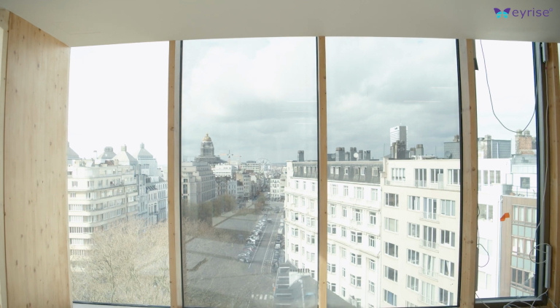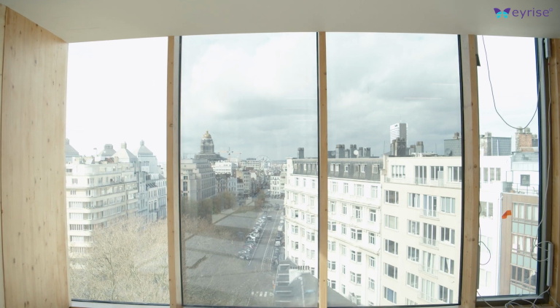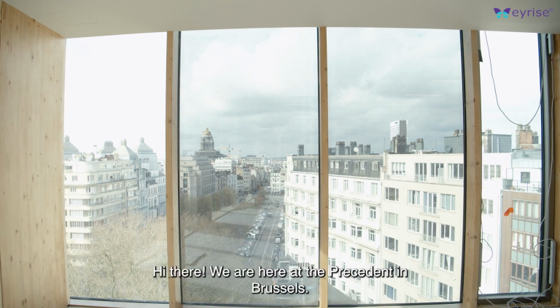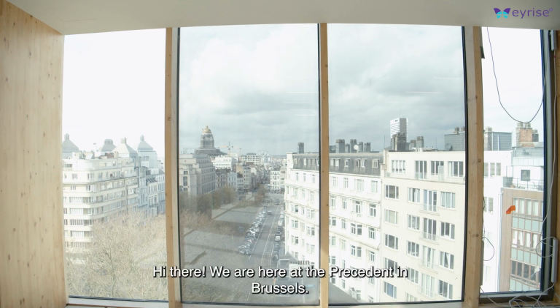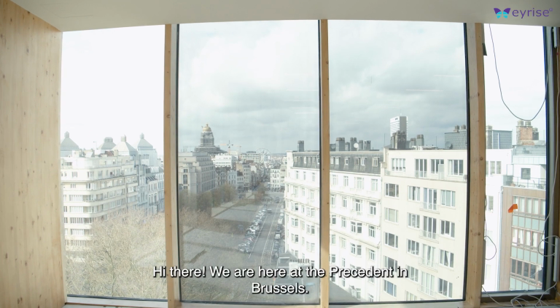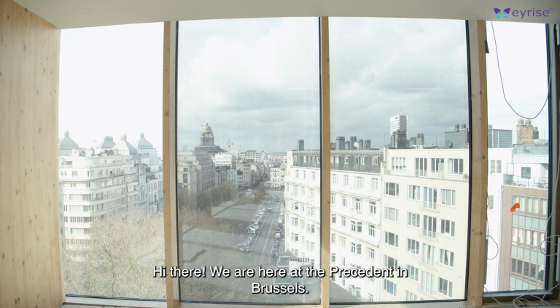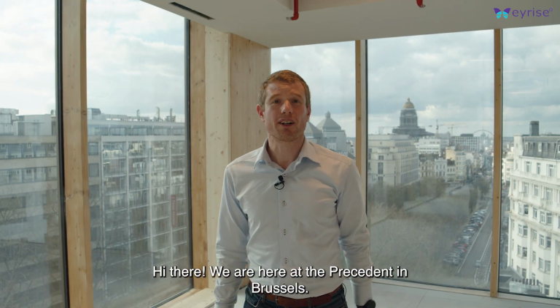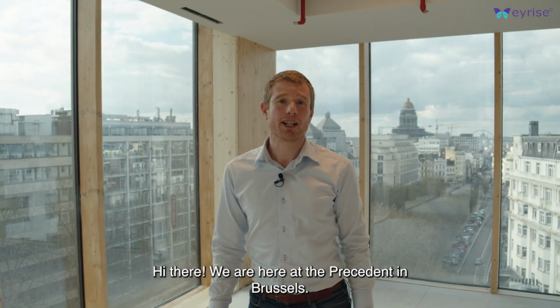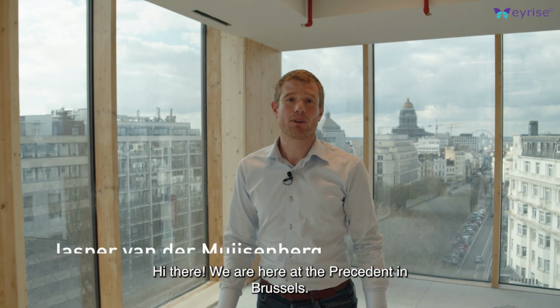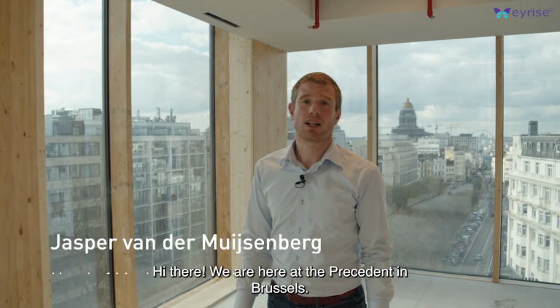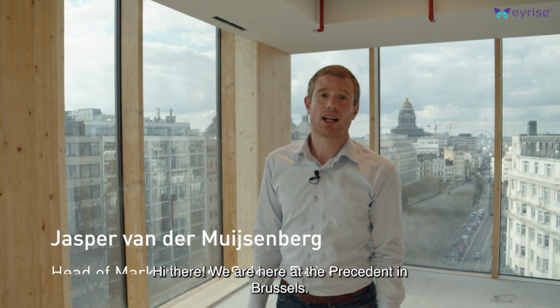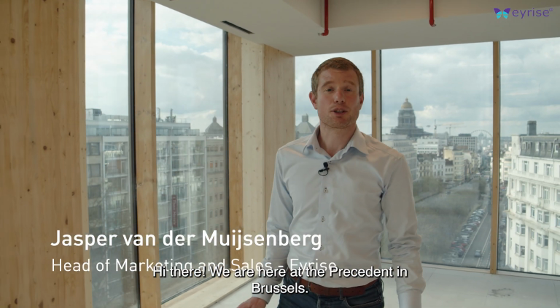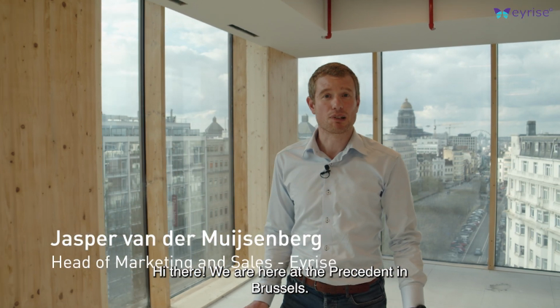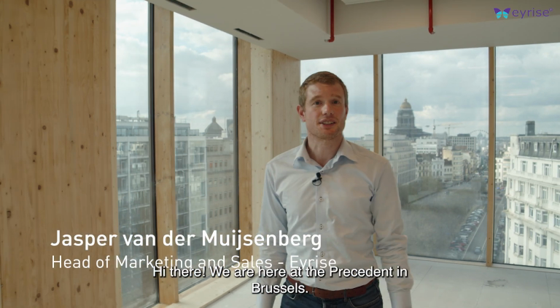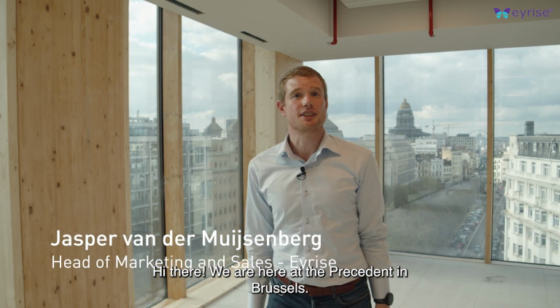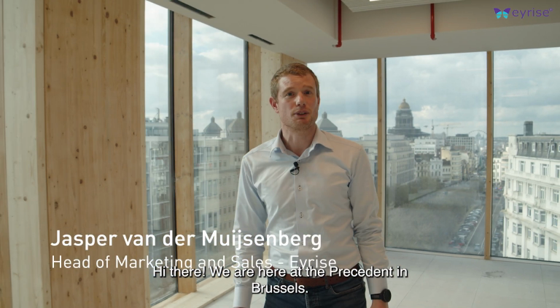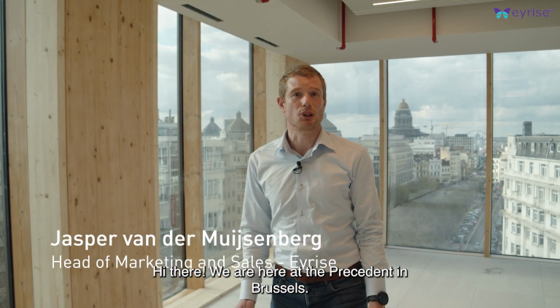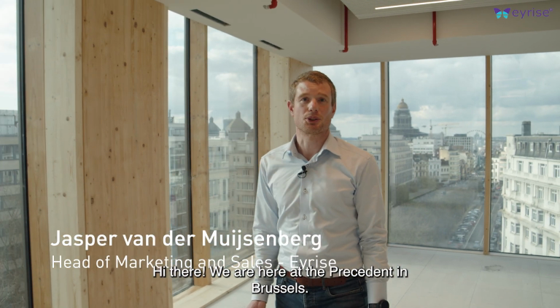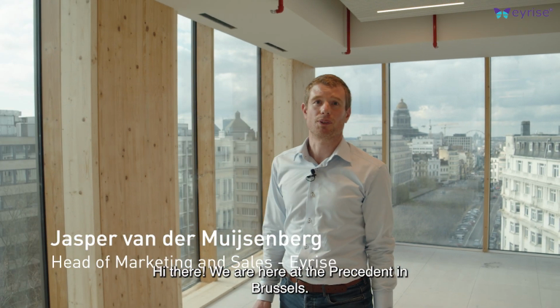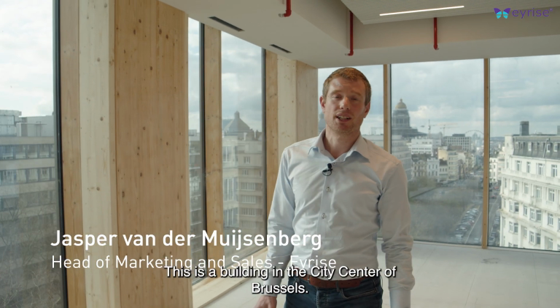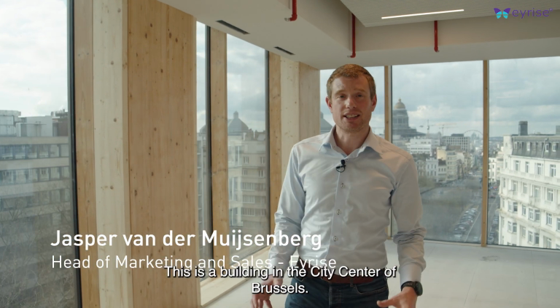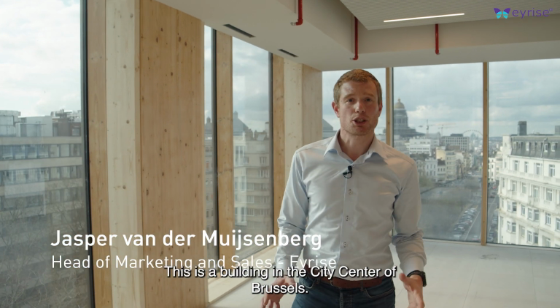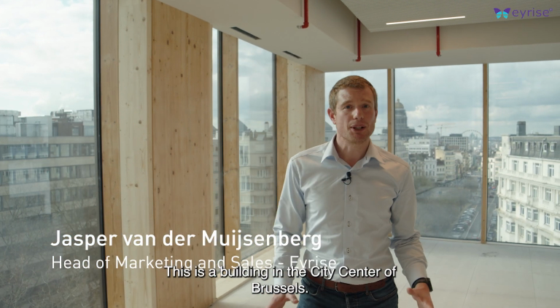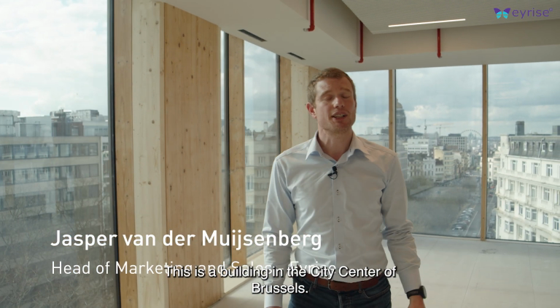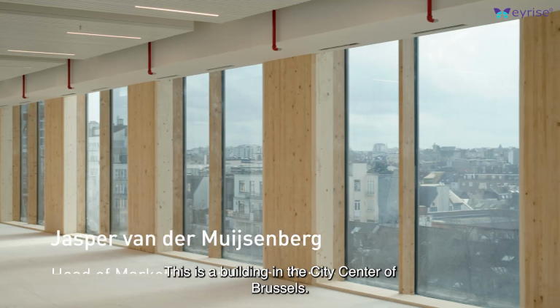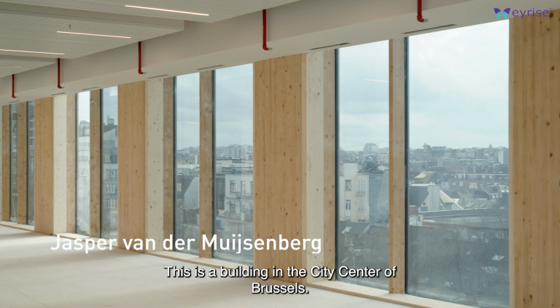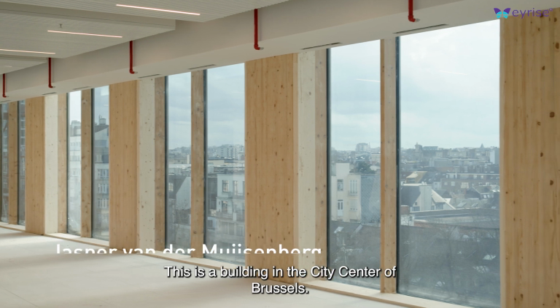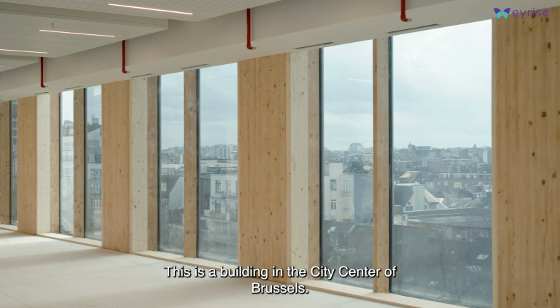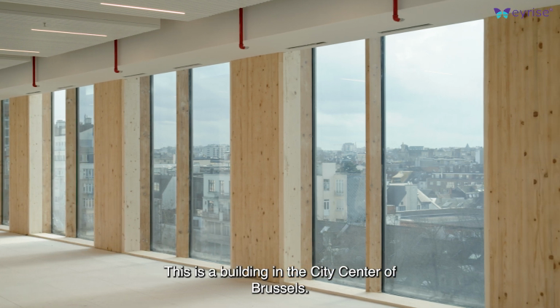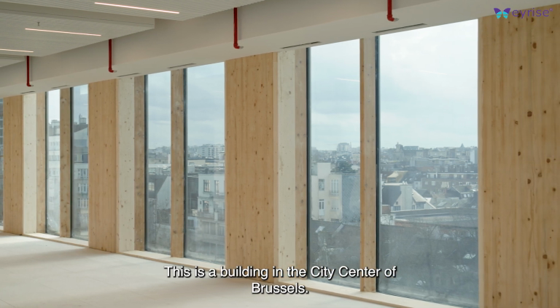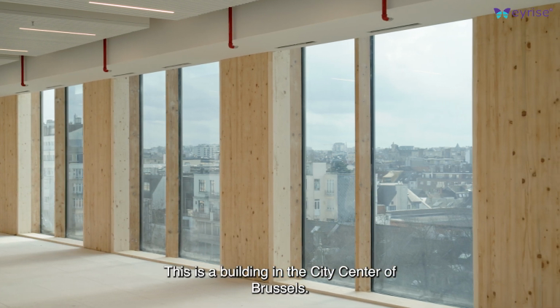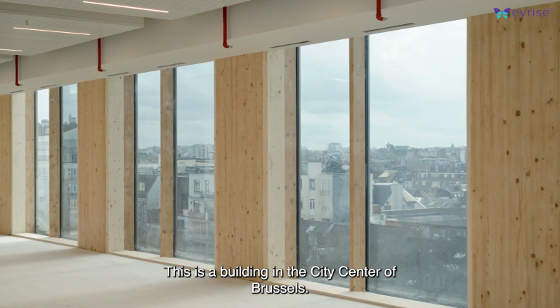Hi there. We are here at the President in Brussels. This is a building in the city center of Brussels.